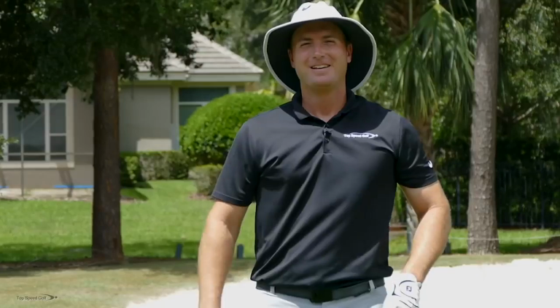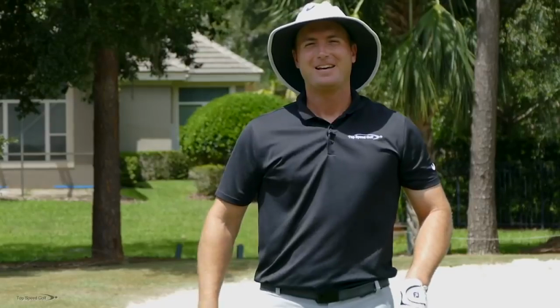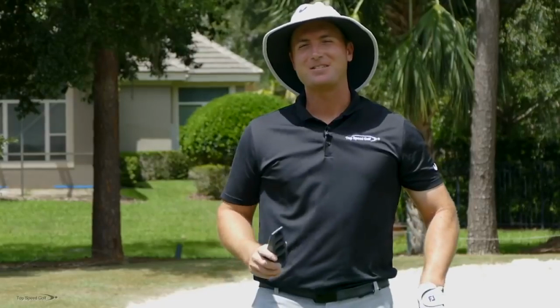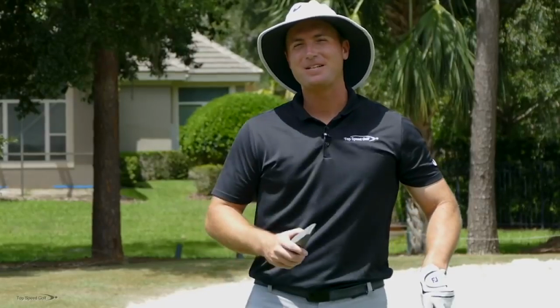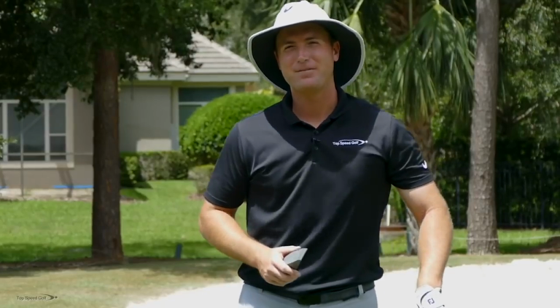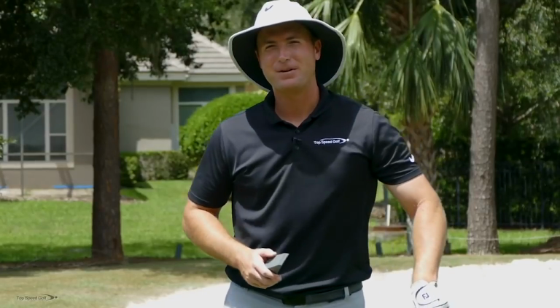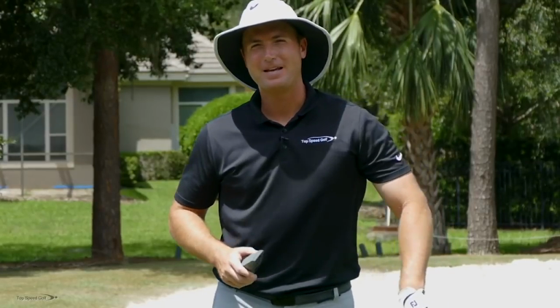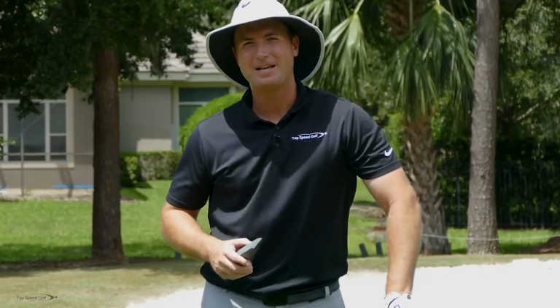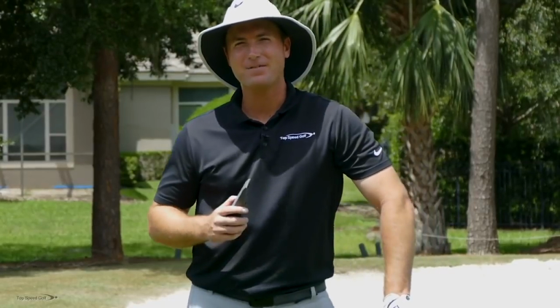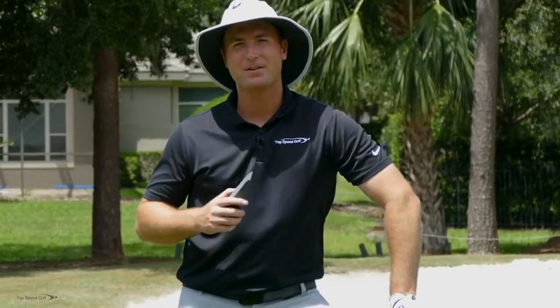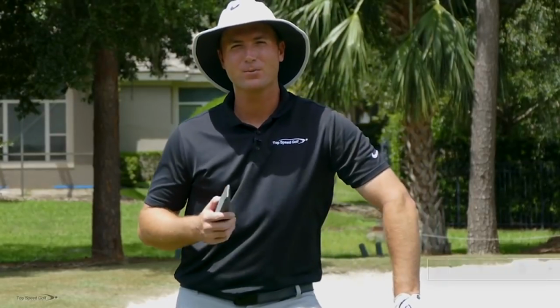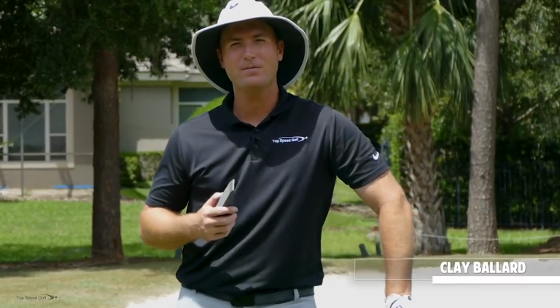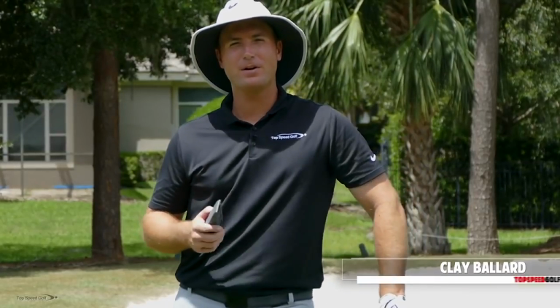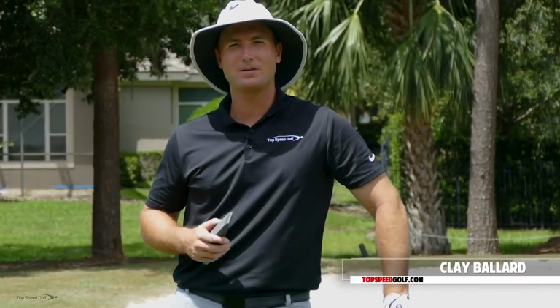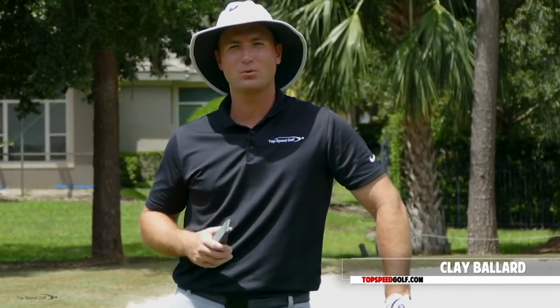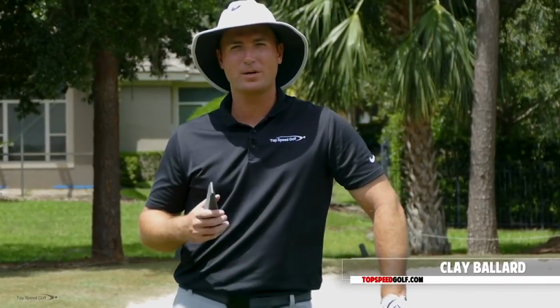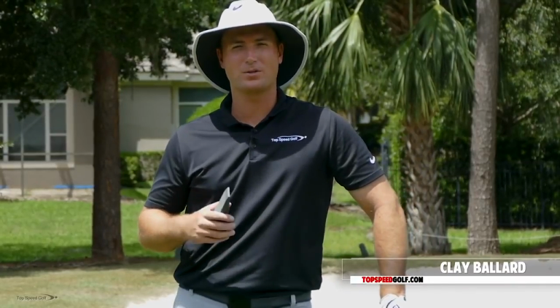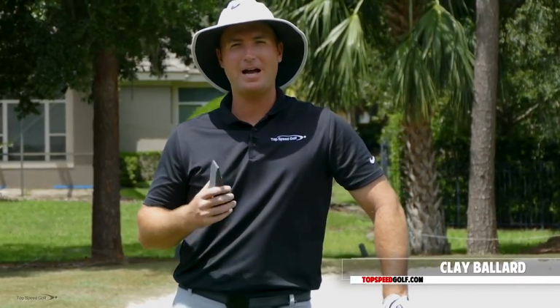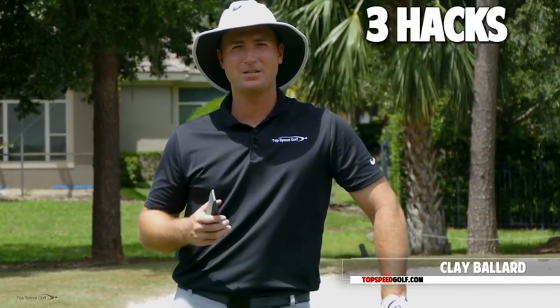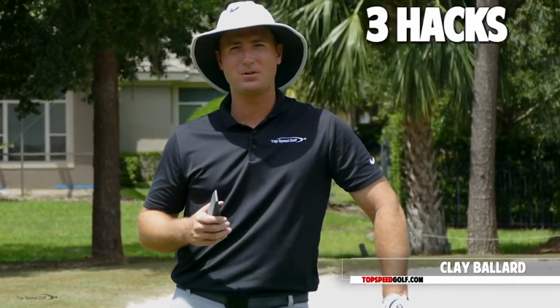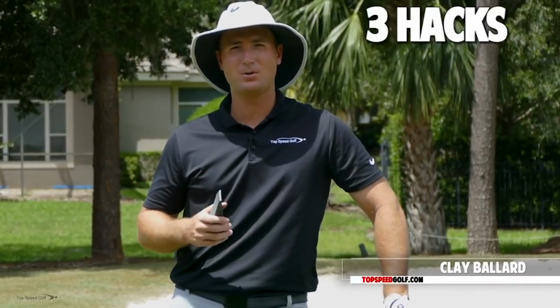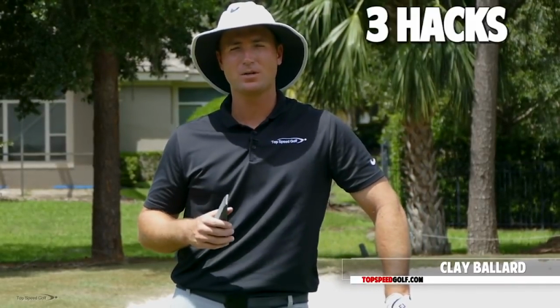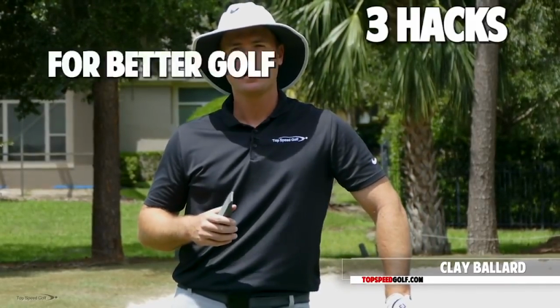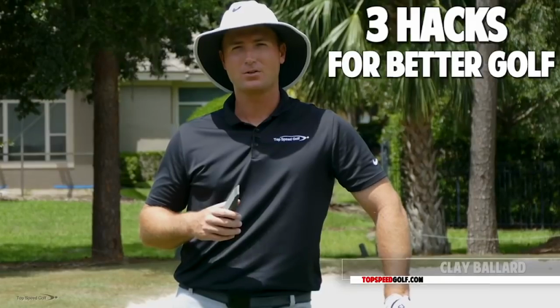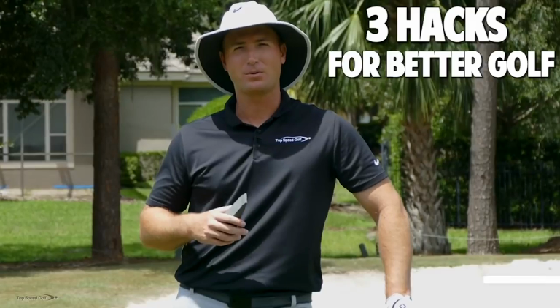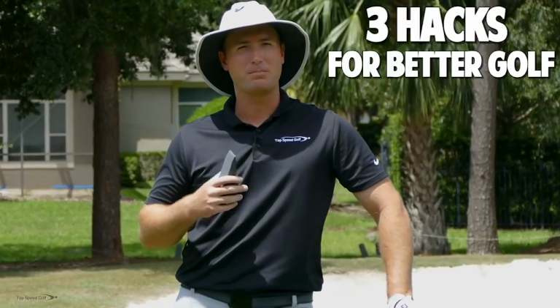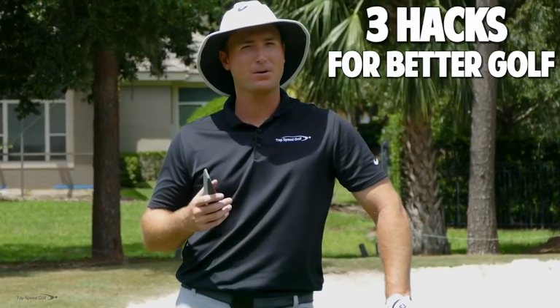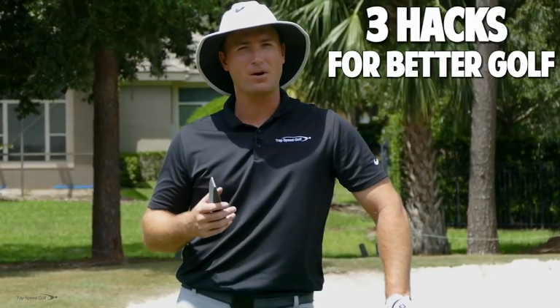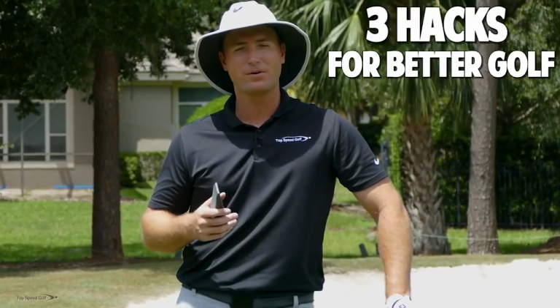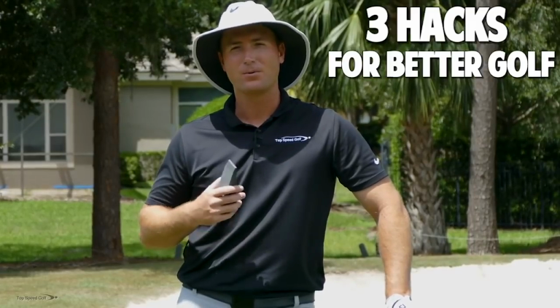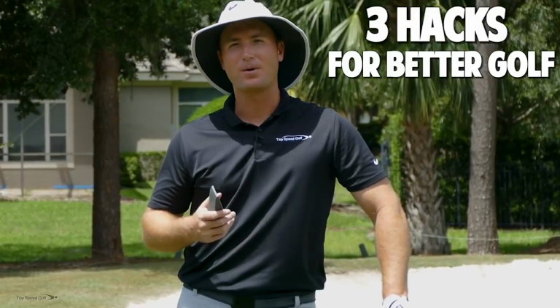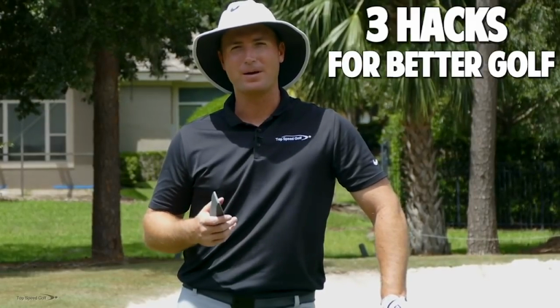Hey guys, great to have you here today. I've got three very simple tricks or hacks that you can use to start playing better golf right away.